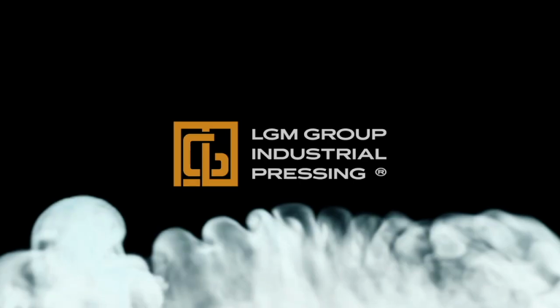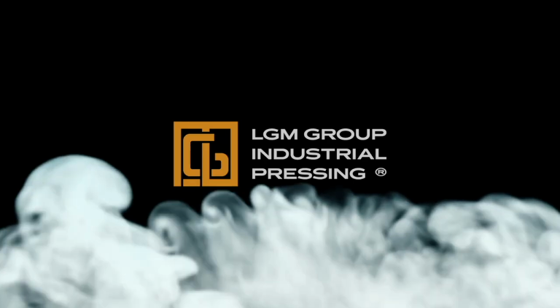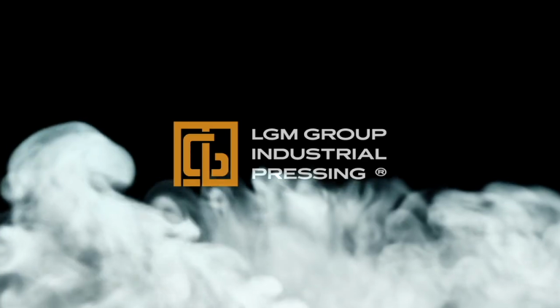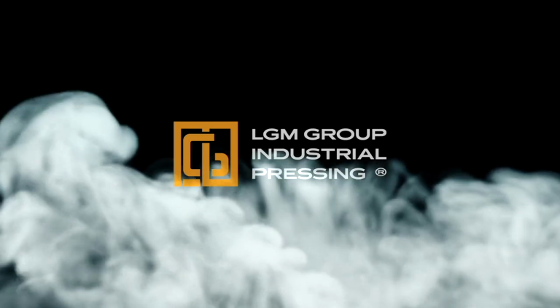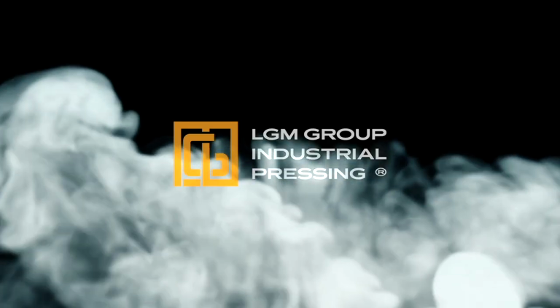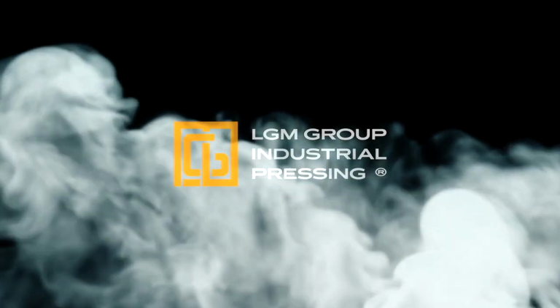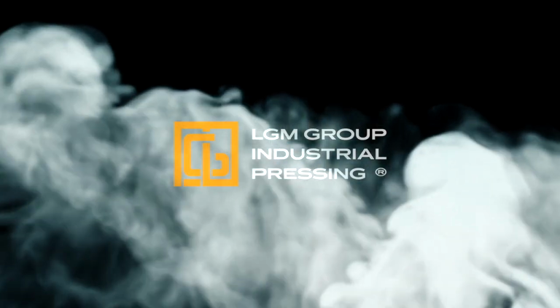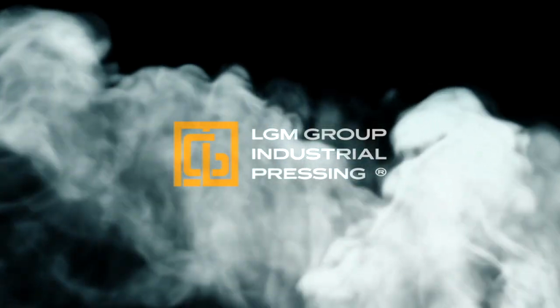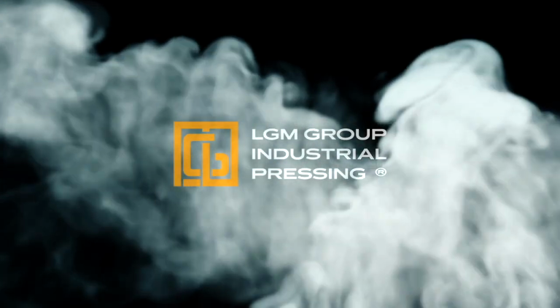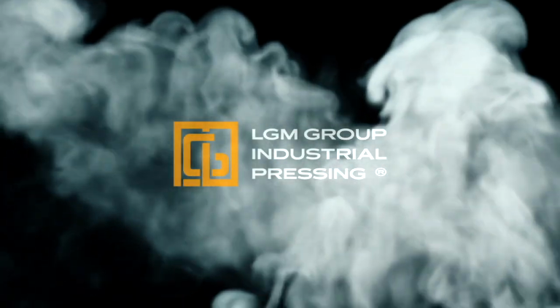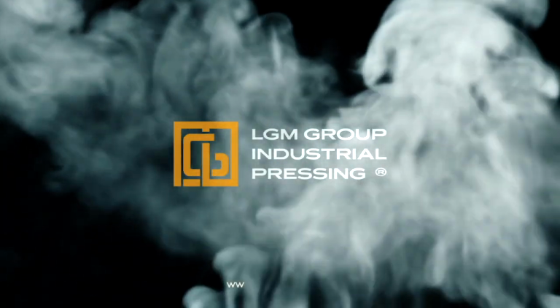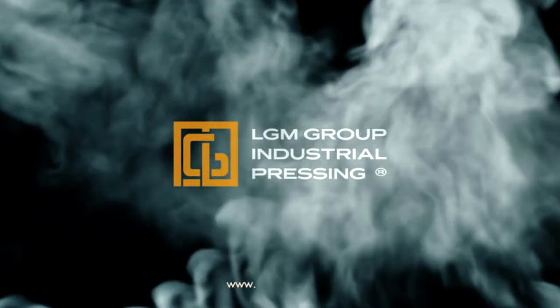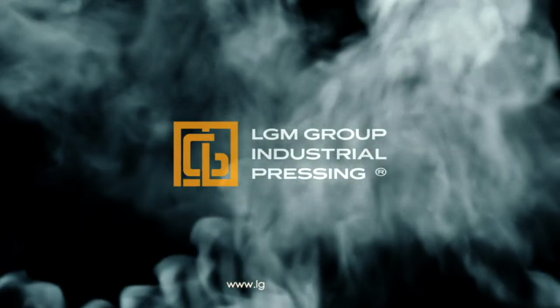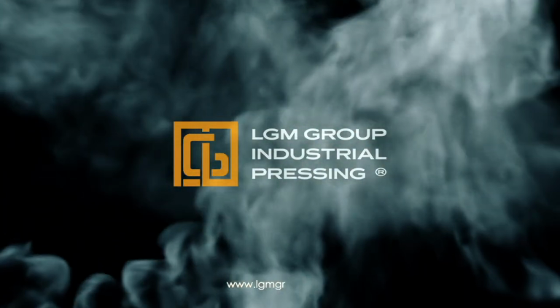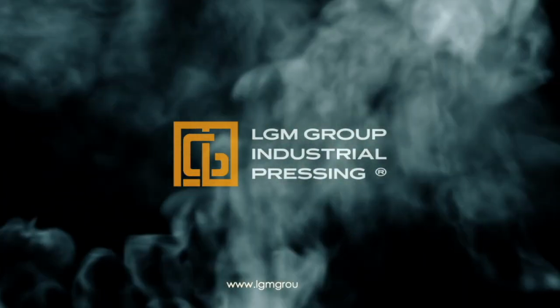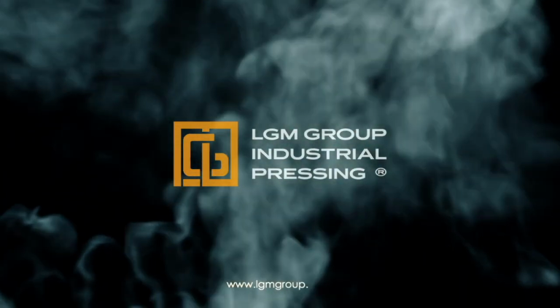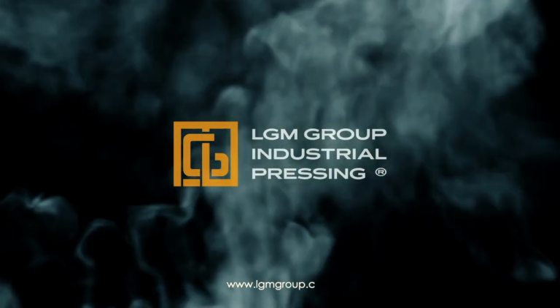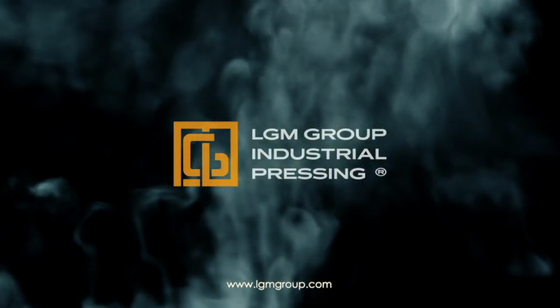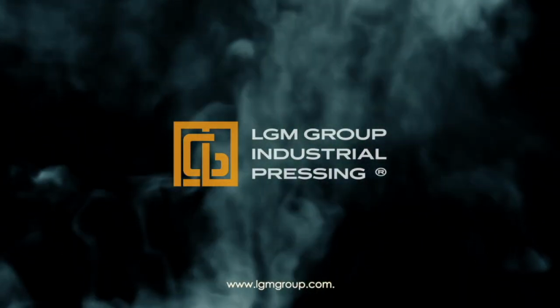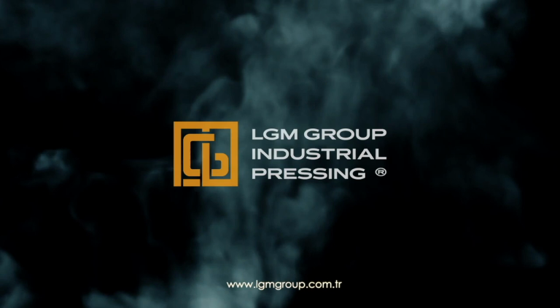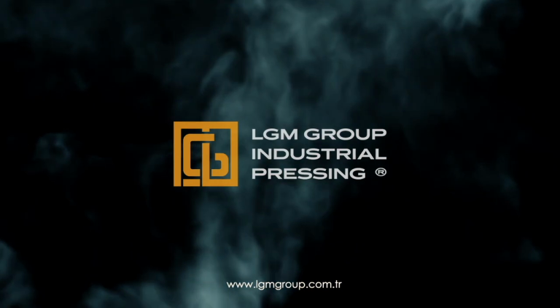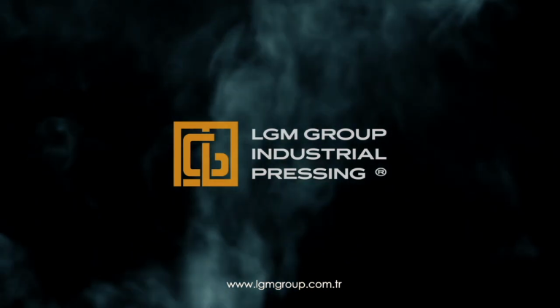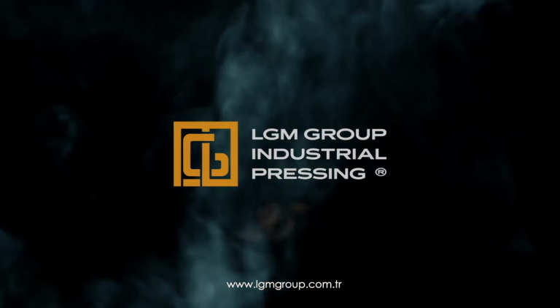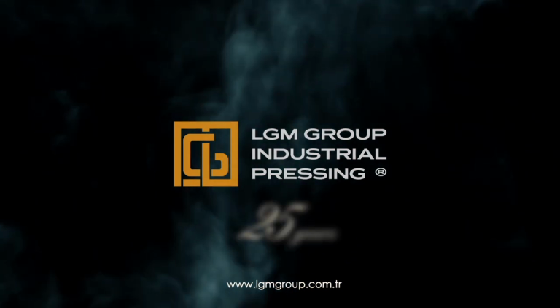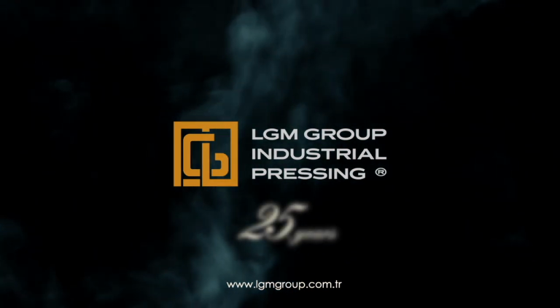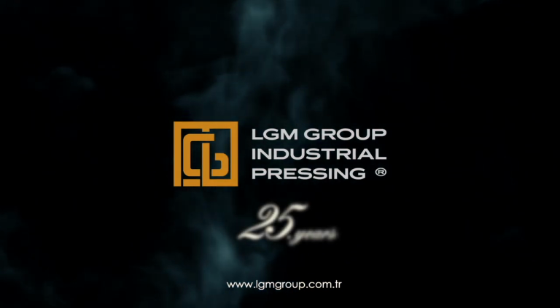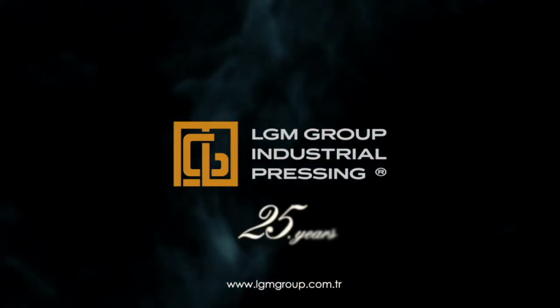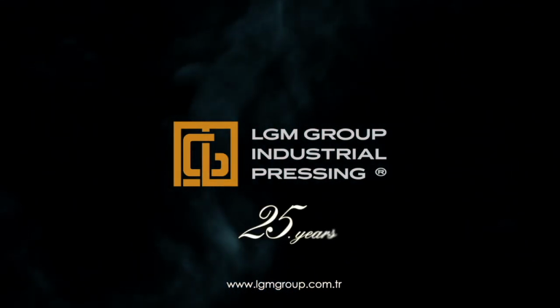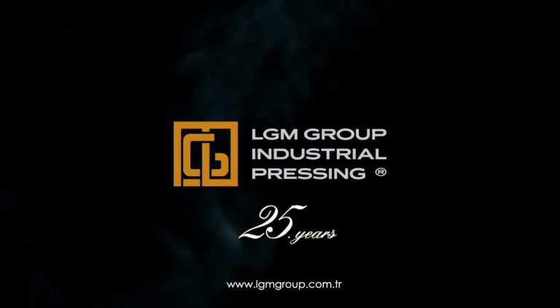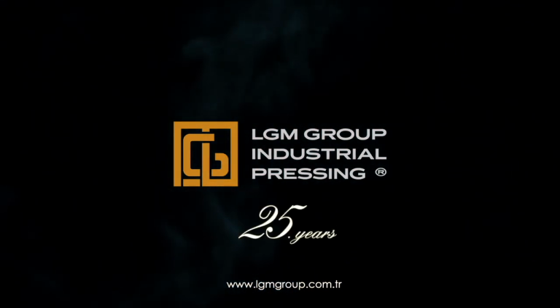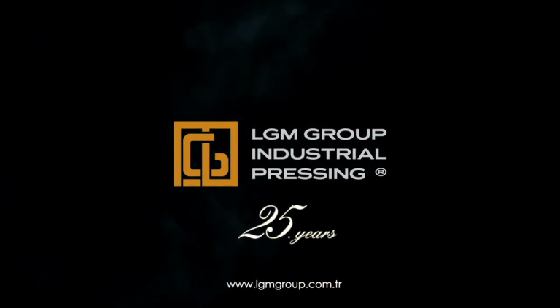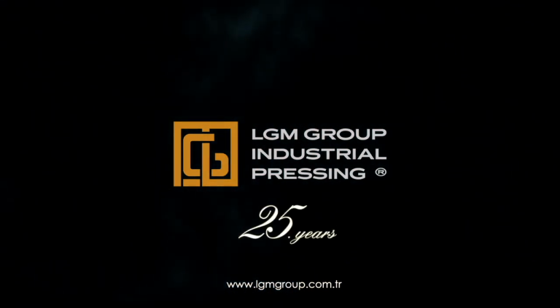LGM Group Industrial Pressing, established with its 25 years of experience.